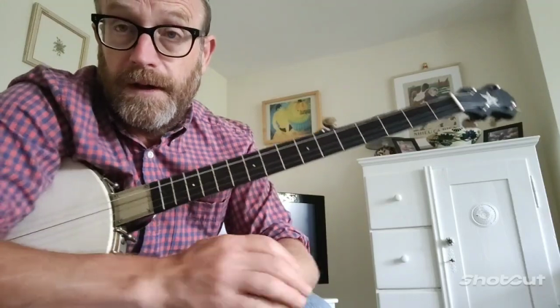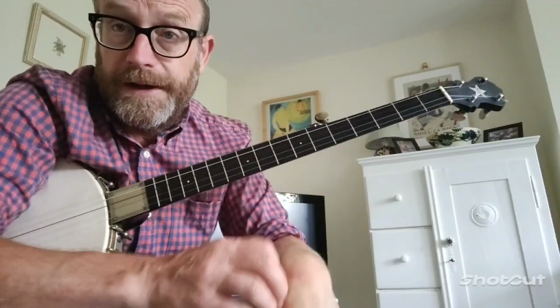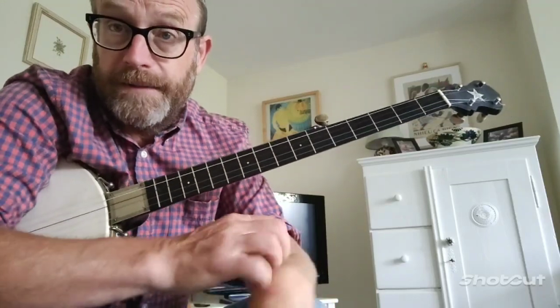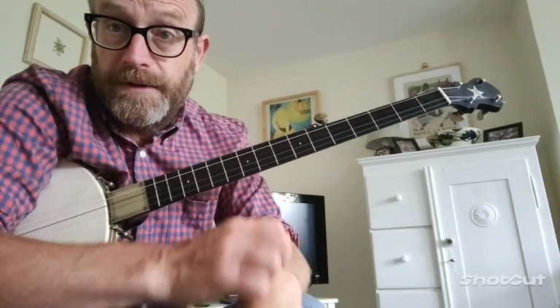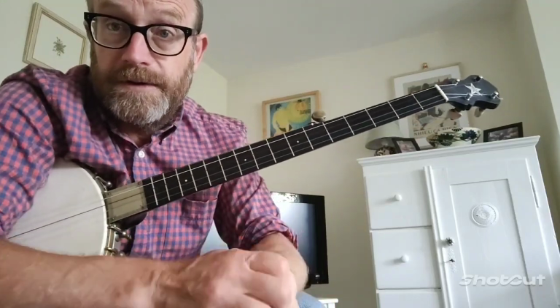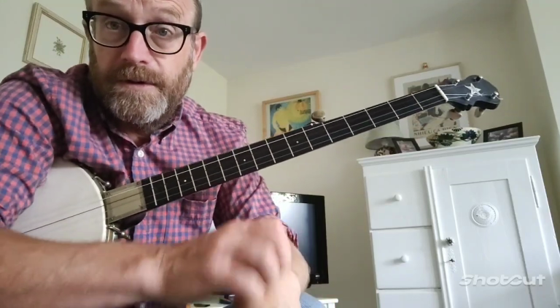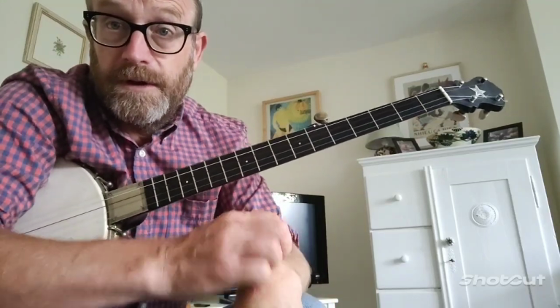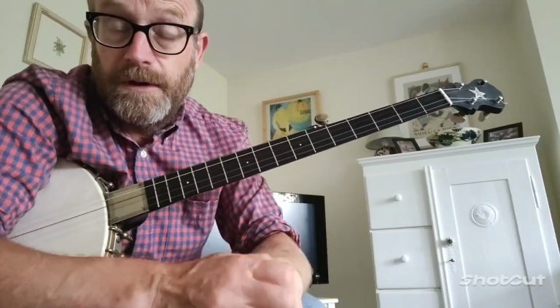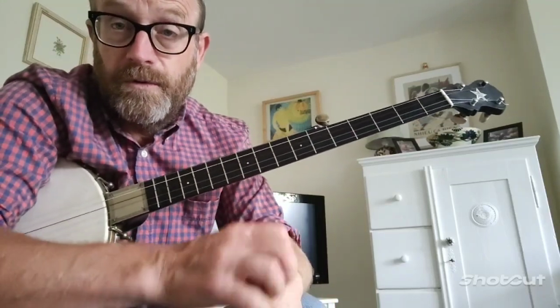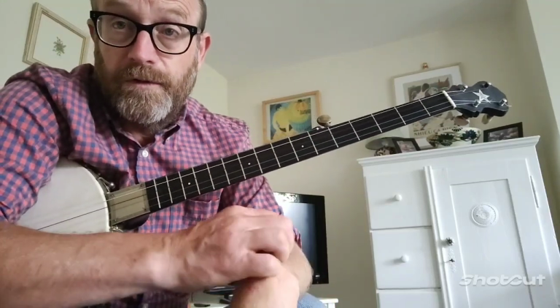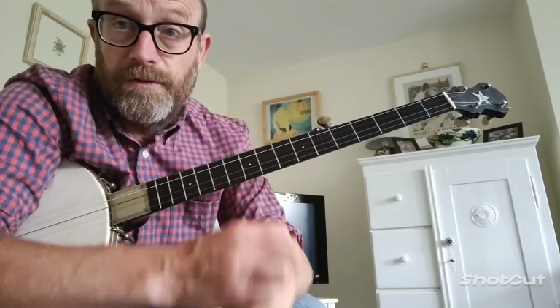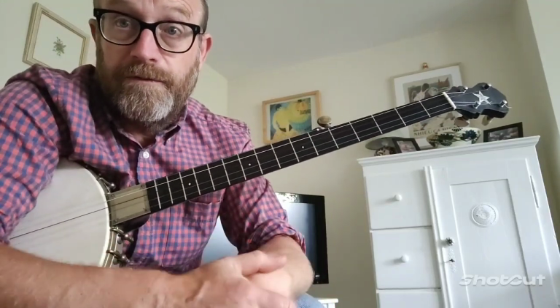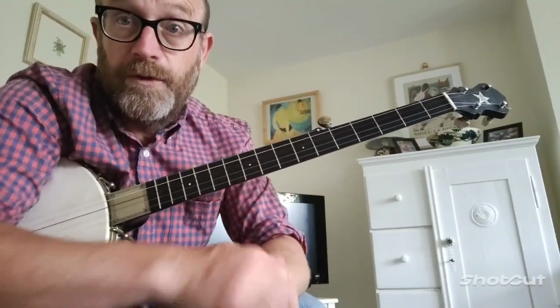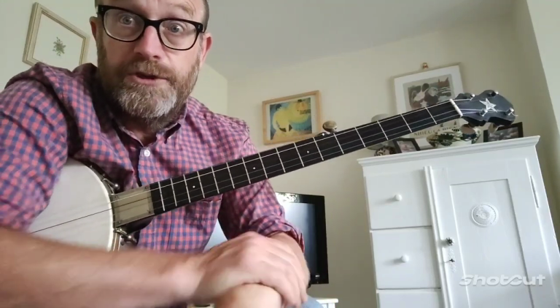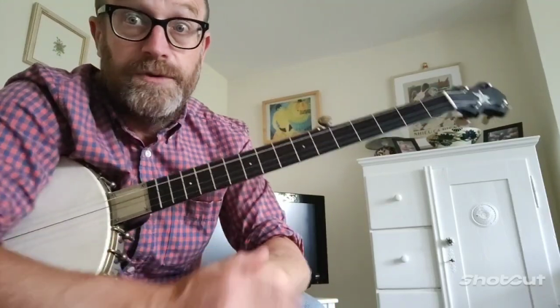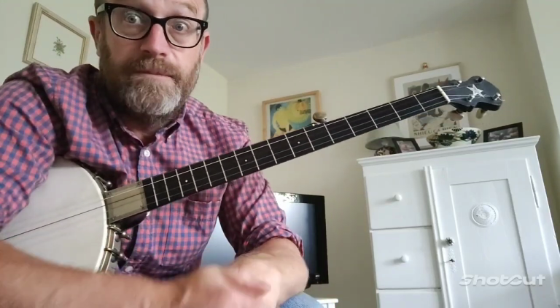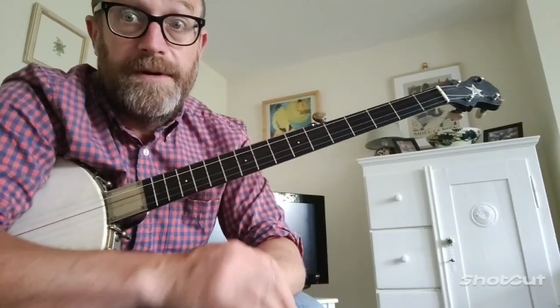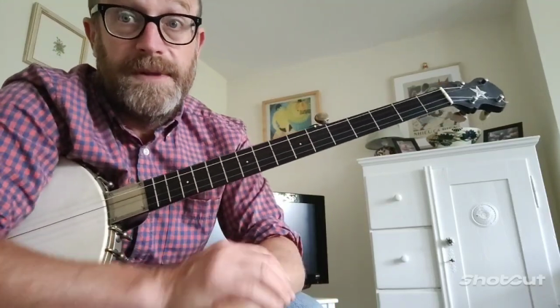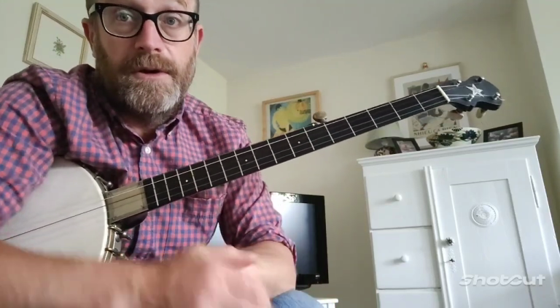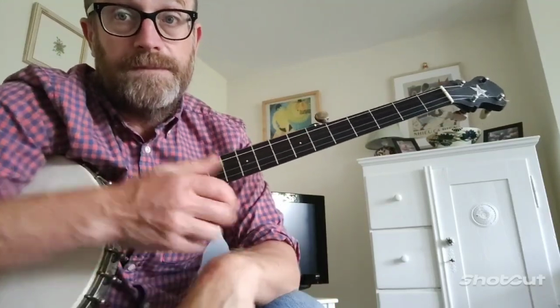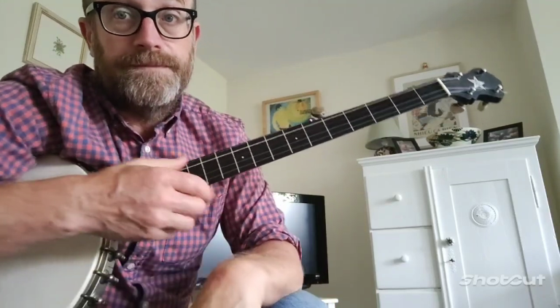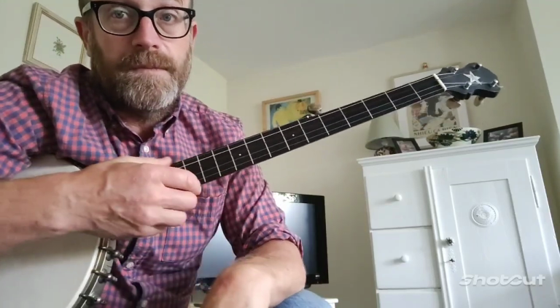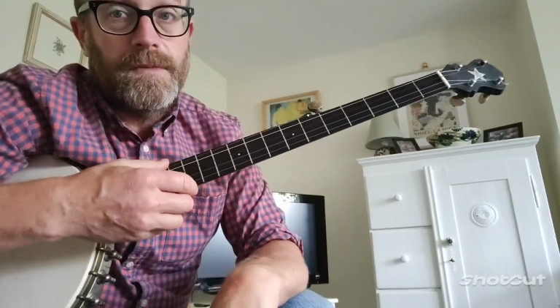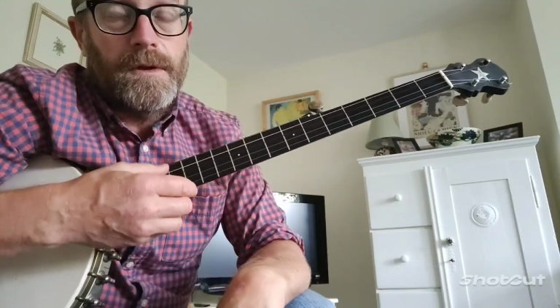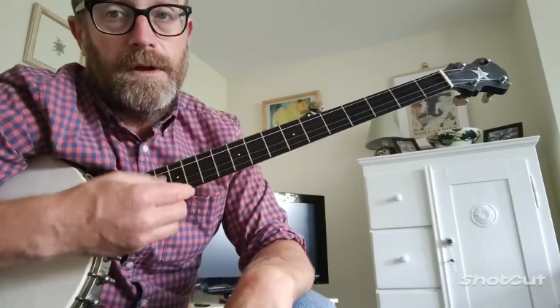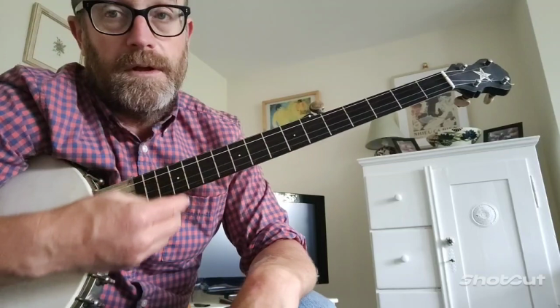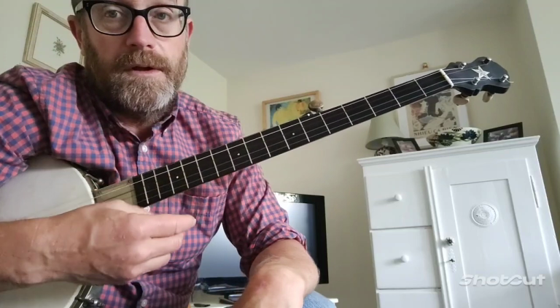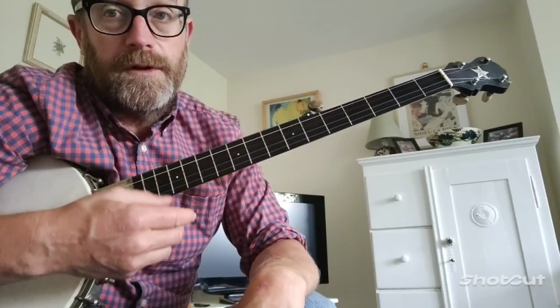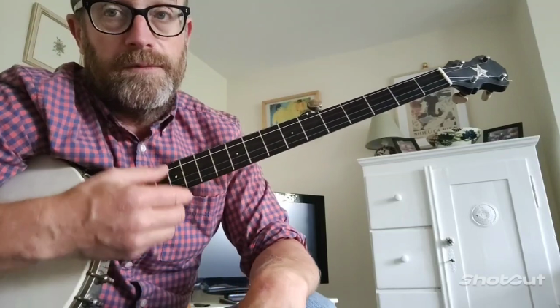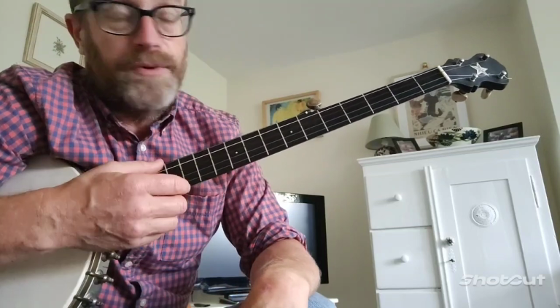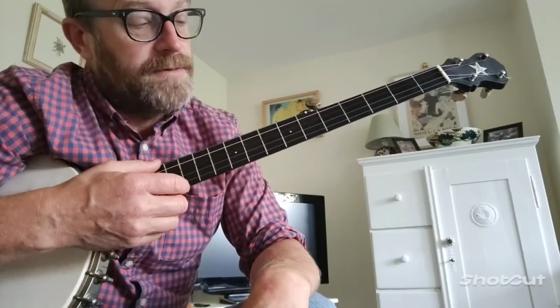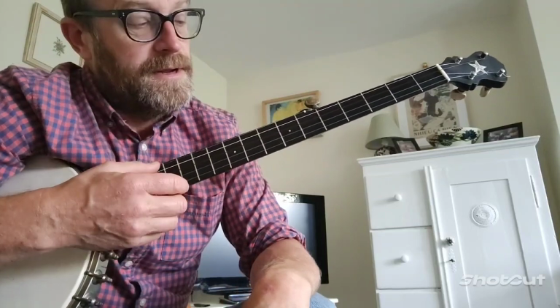Hi, I'm going to do a walkthrough for the tune of Bury Me Not on the Lone Prairie.